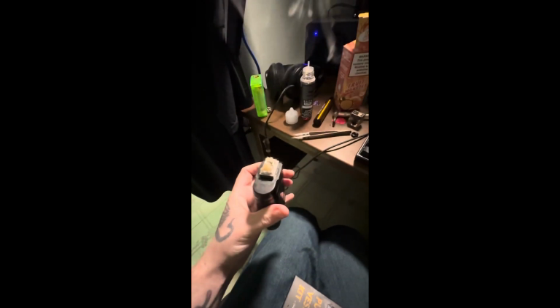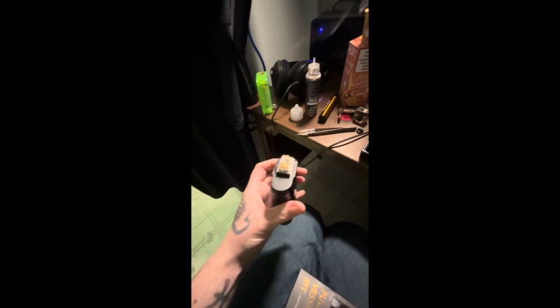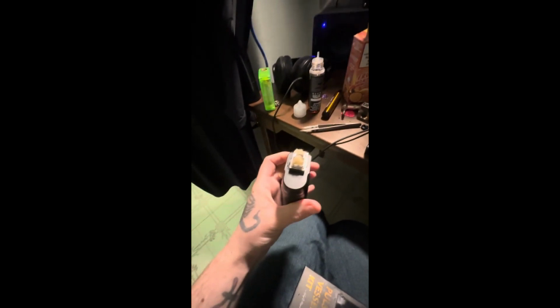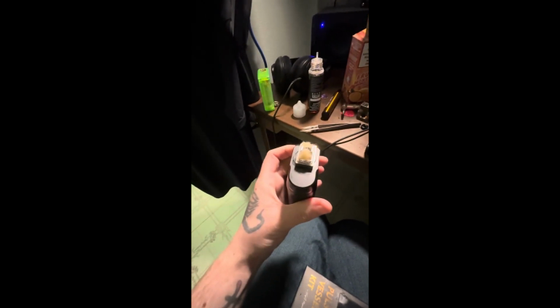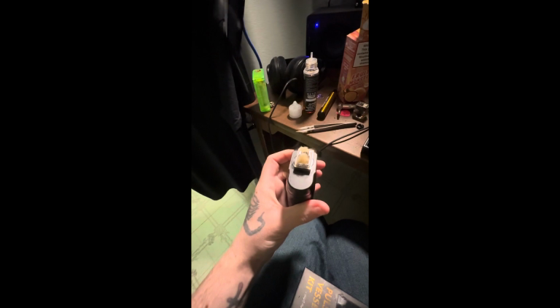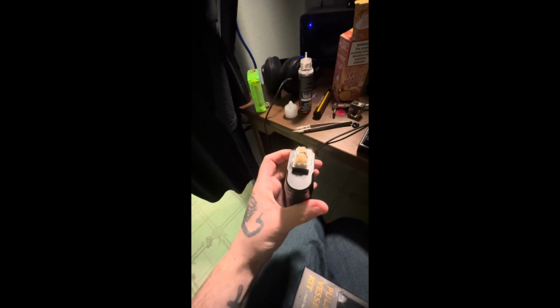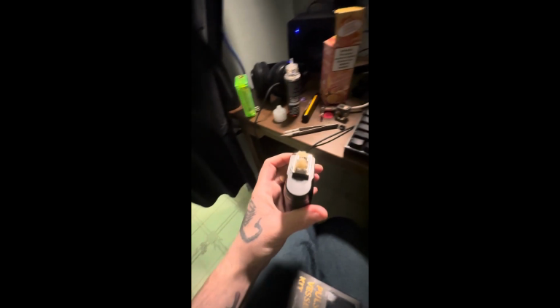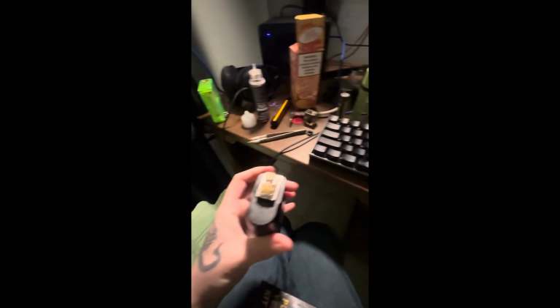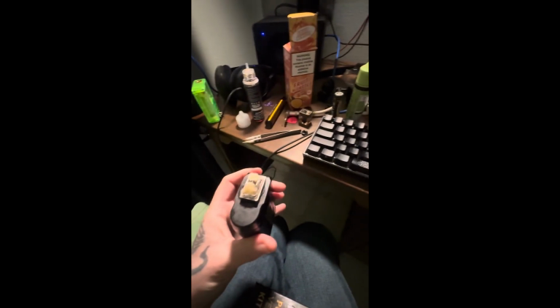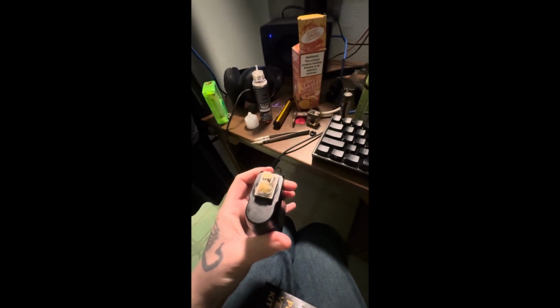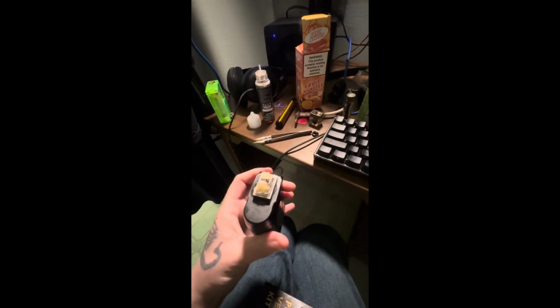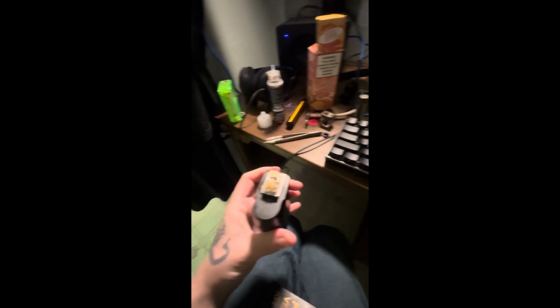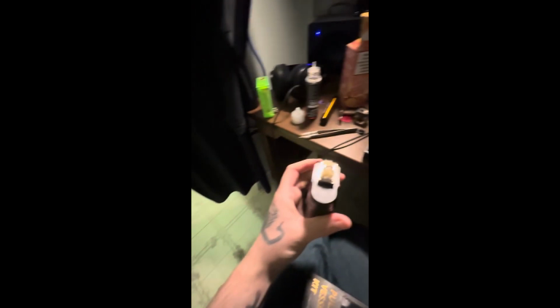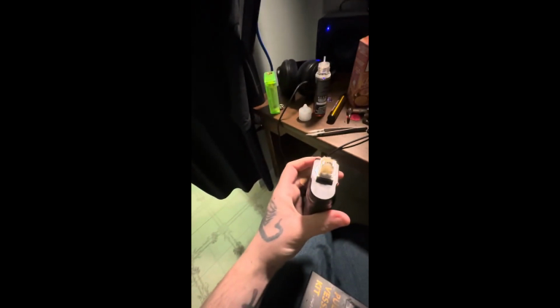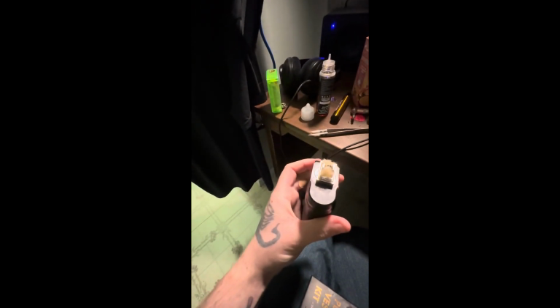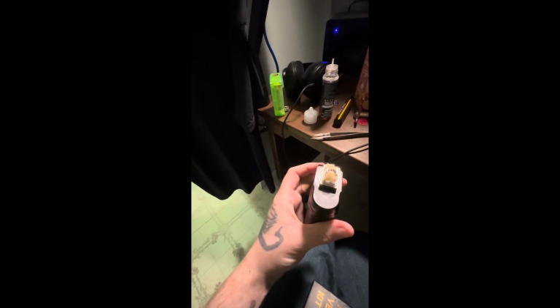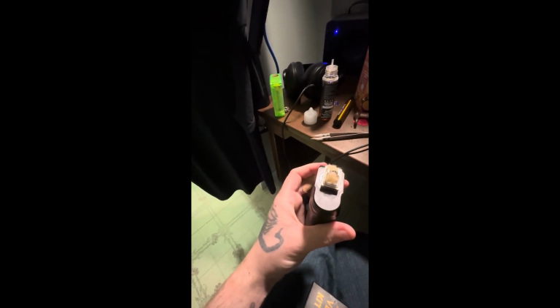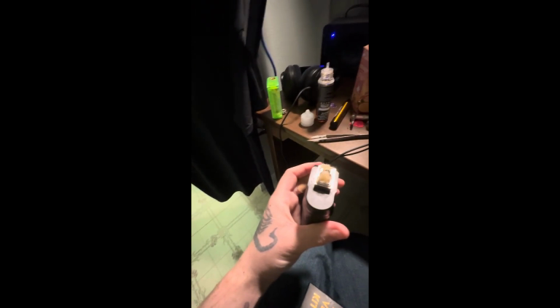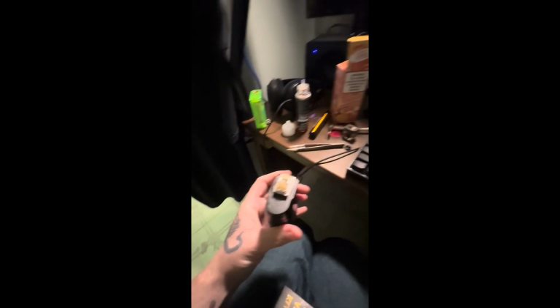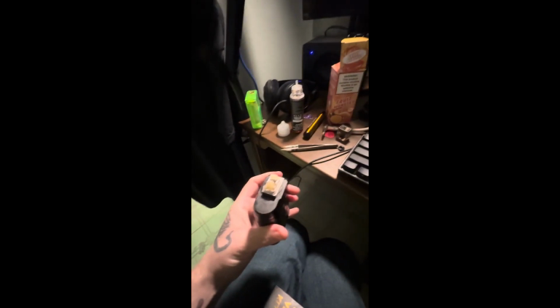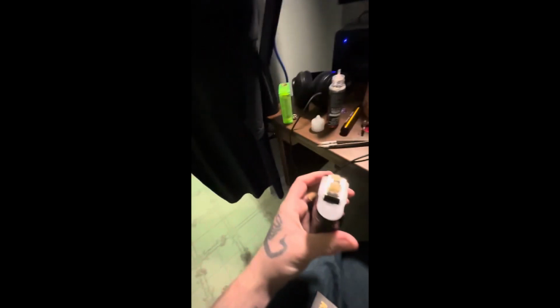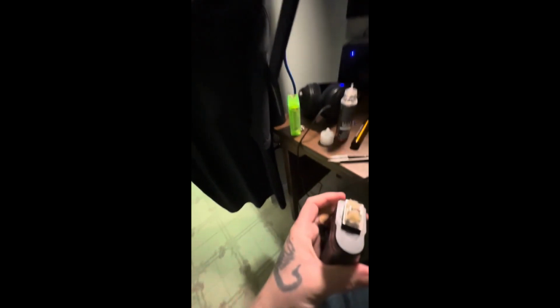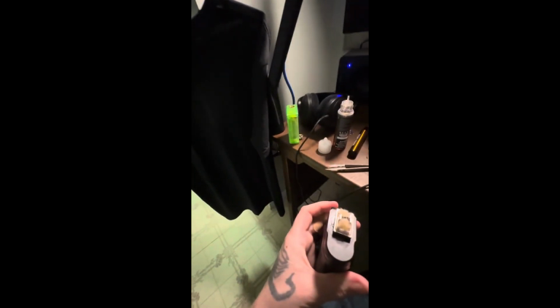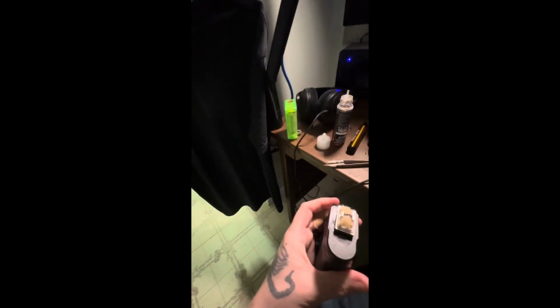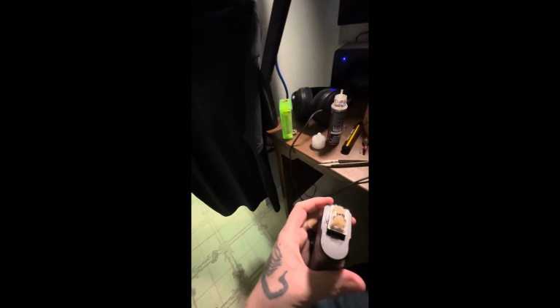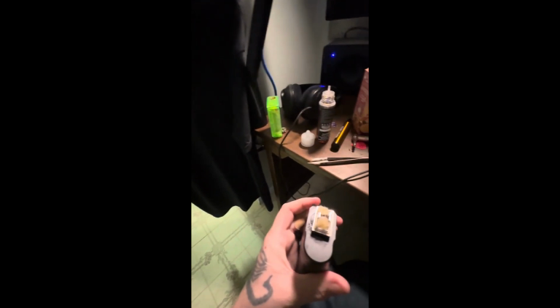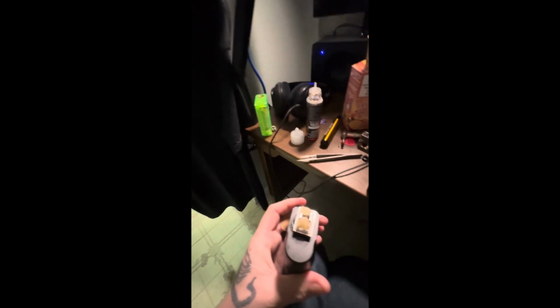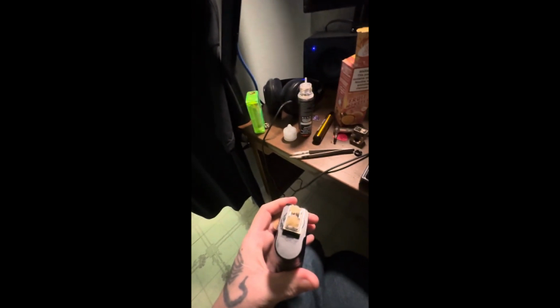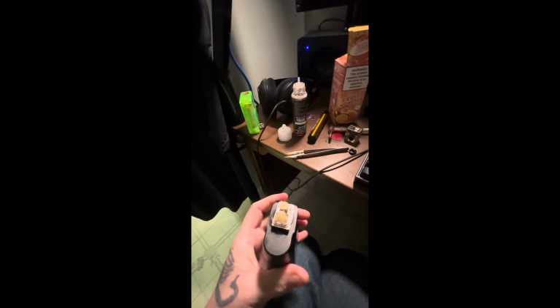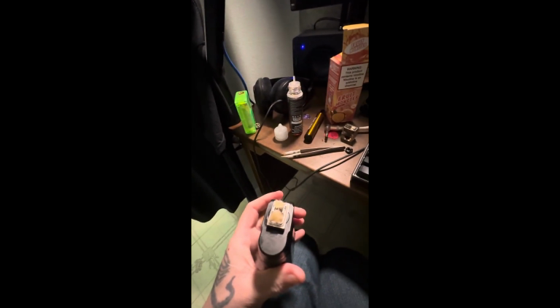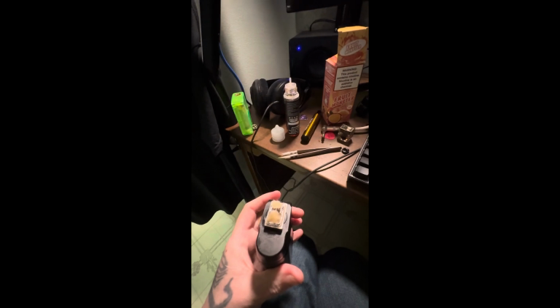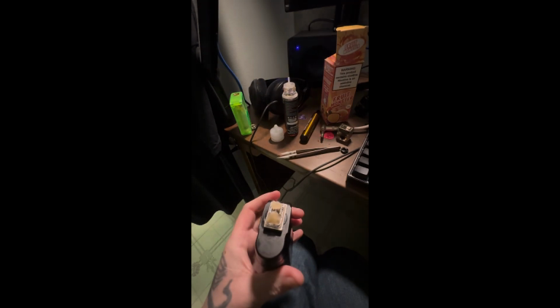Nice. Just gotta put it back together, put the screw on, and put it back in the device. Be back in a bit.